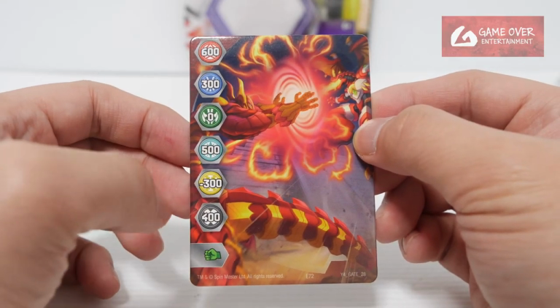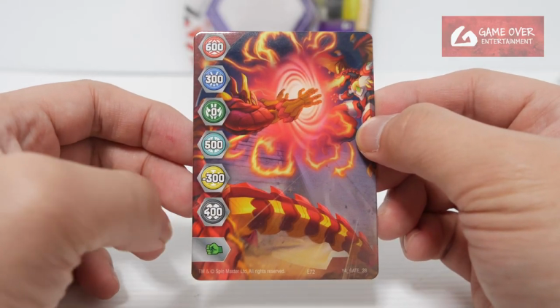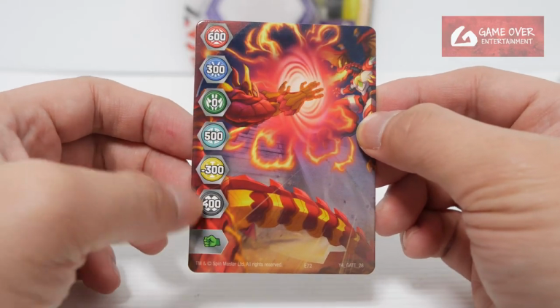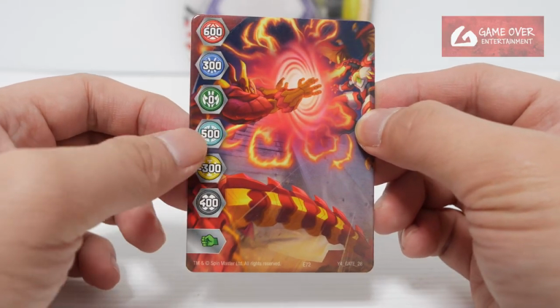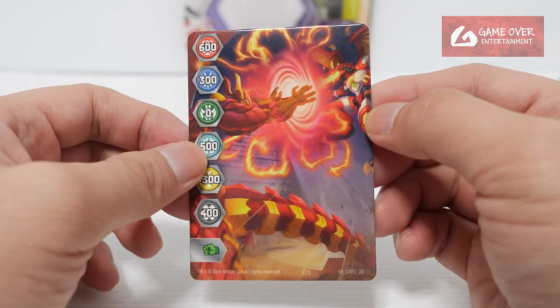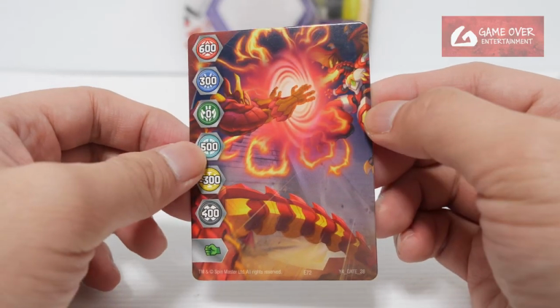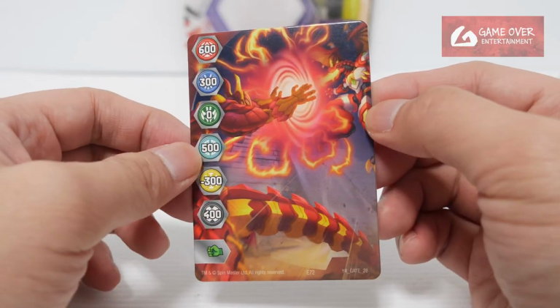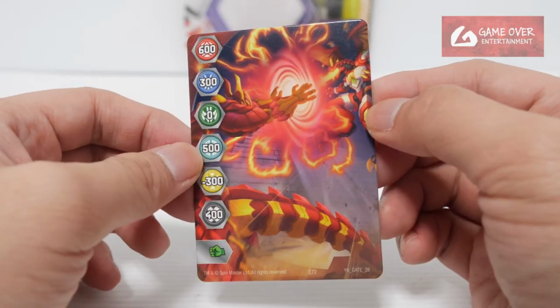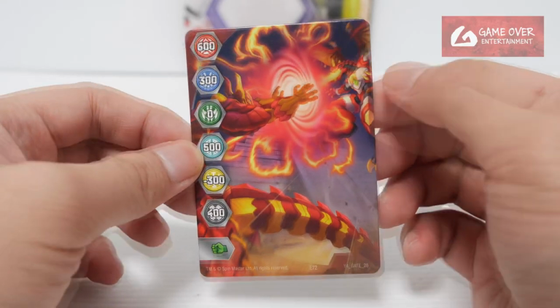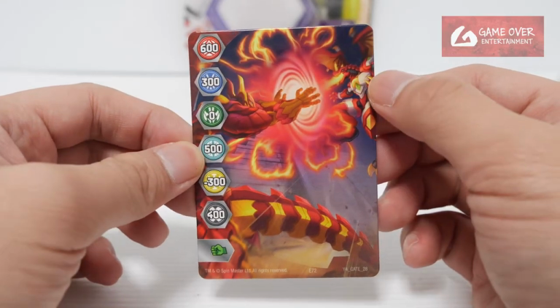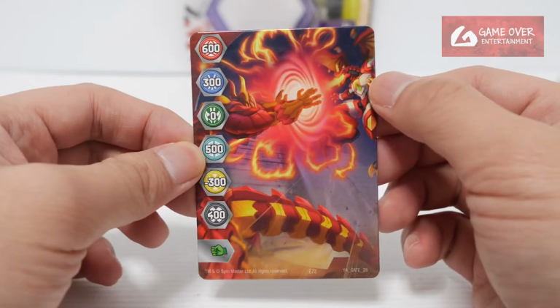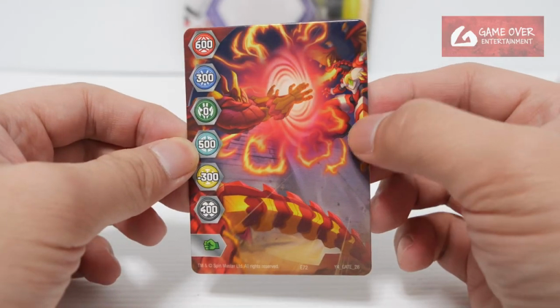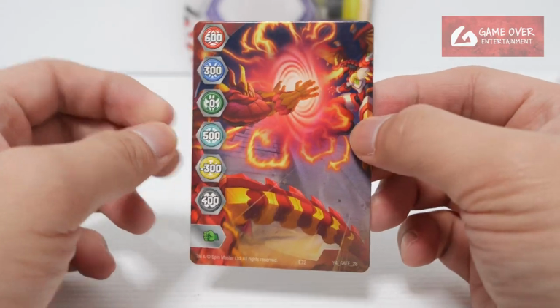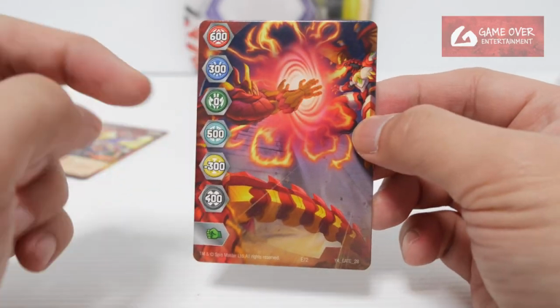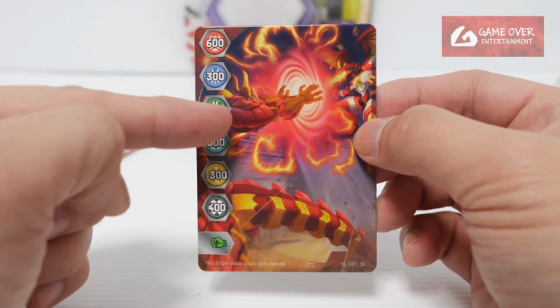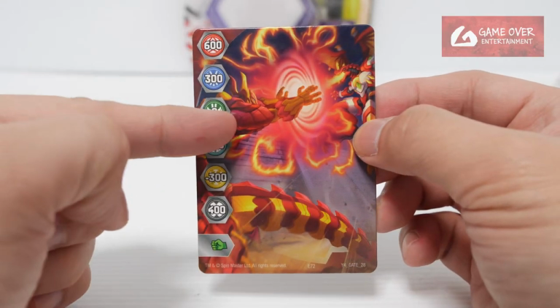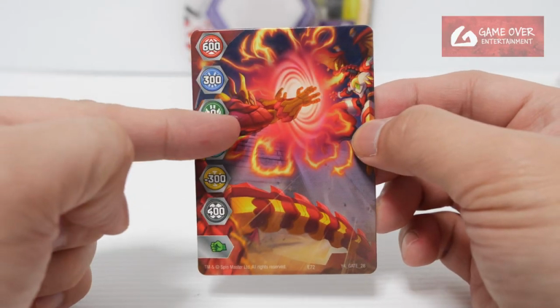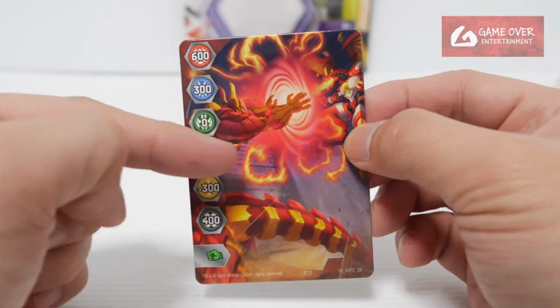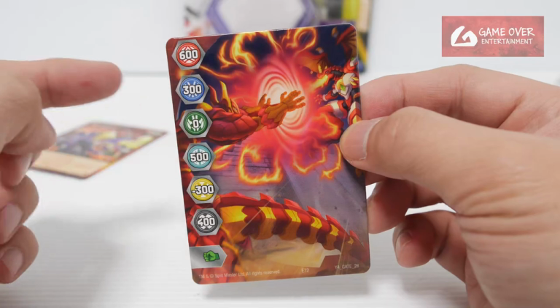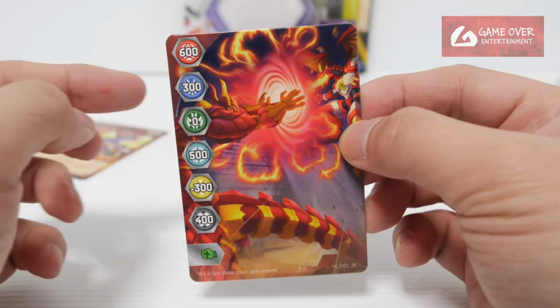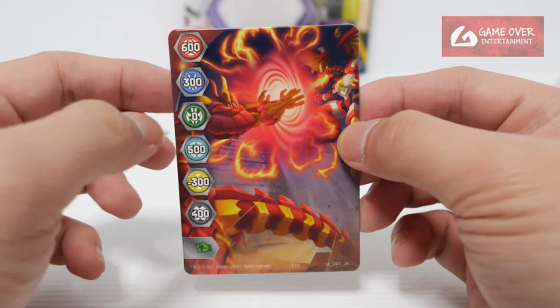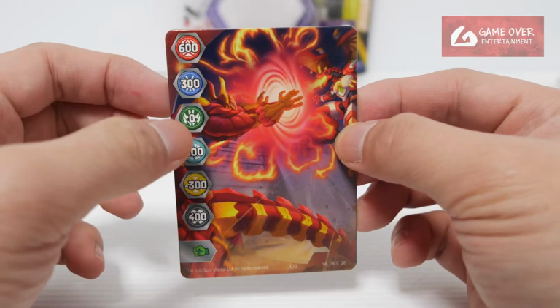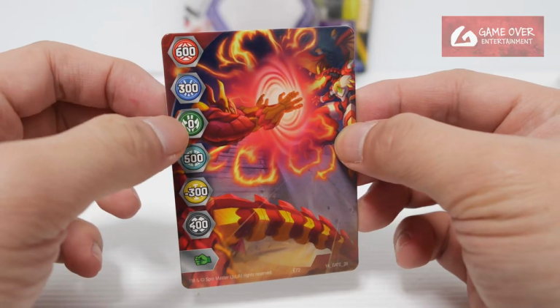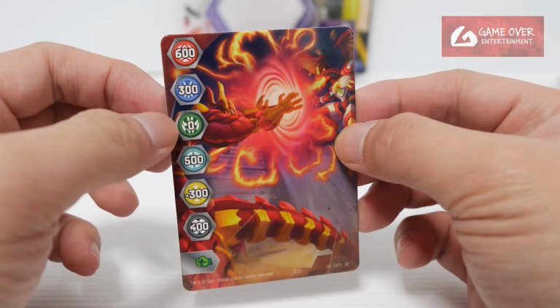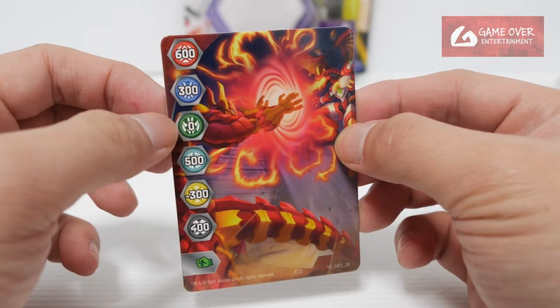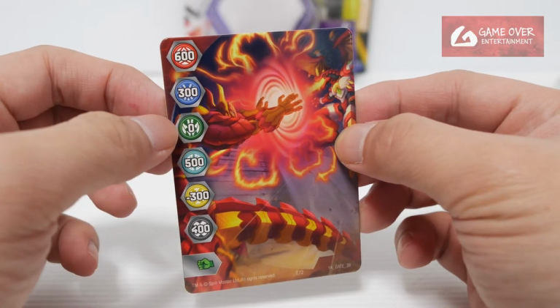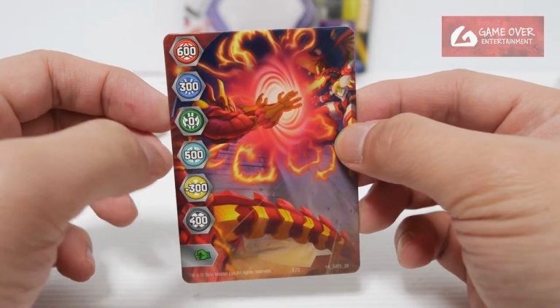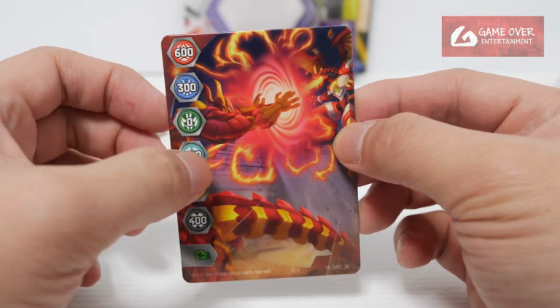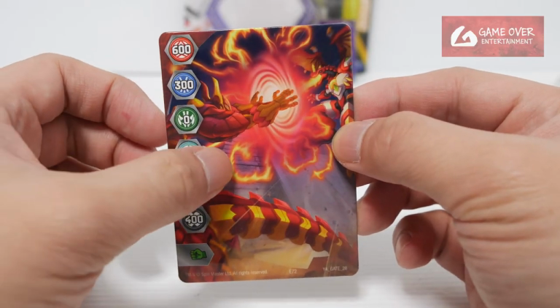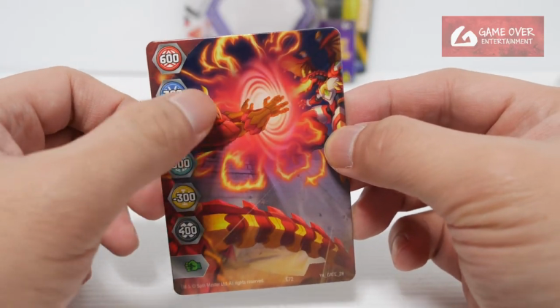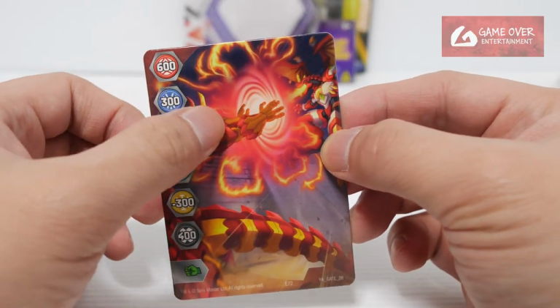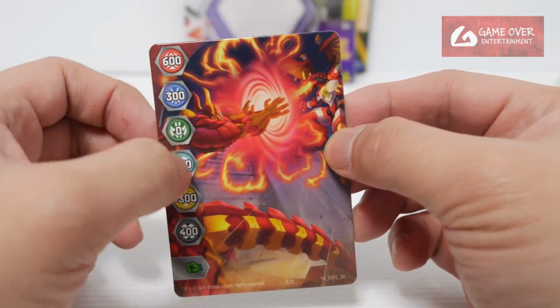The stats are 600, 300, 0, 500, minus 300, 400, and a Green Fist. It shows Dragonoid versus — is this Democ? I can't really tell.